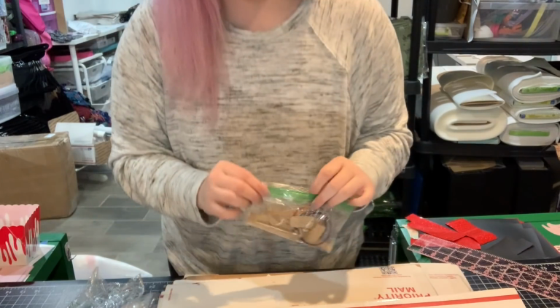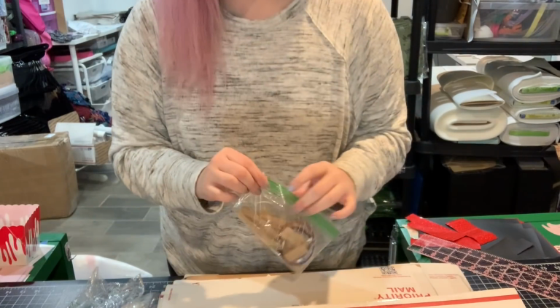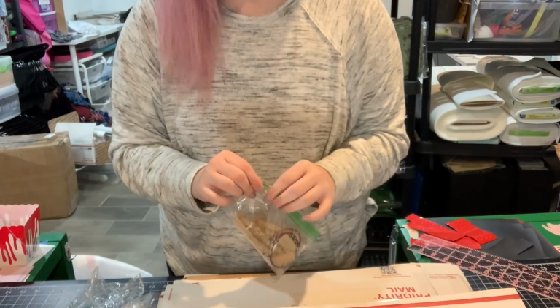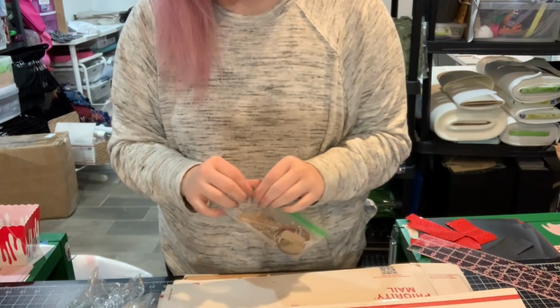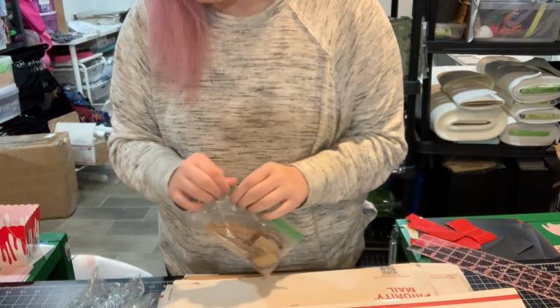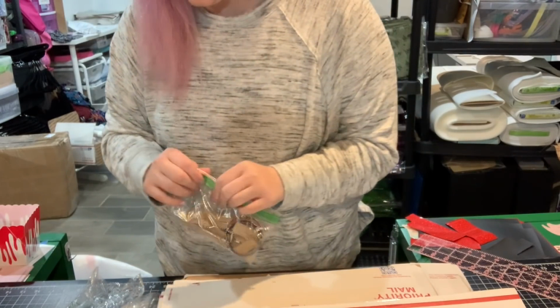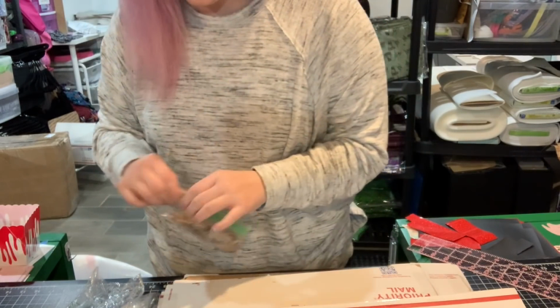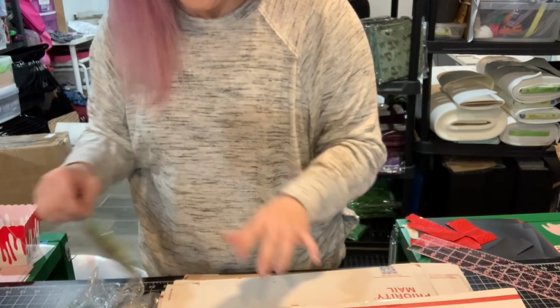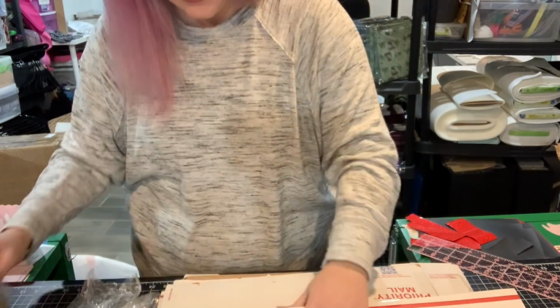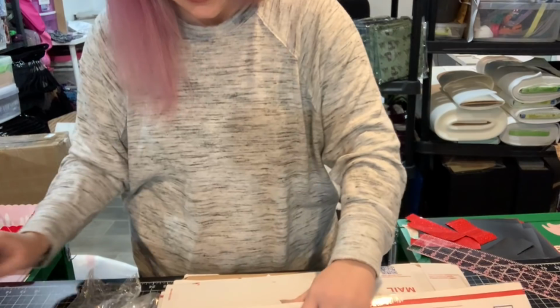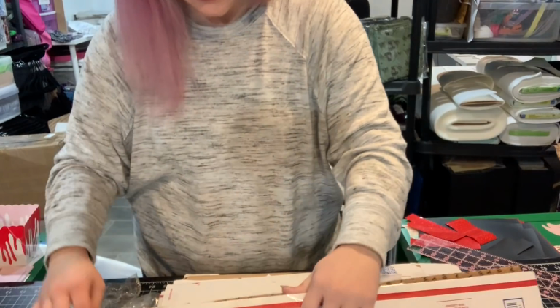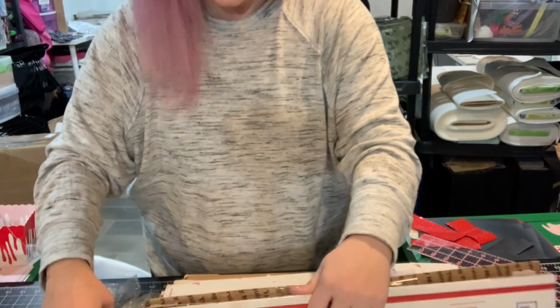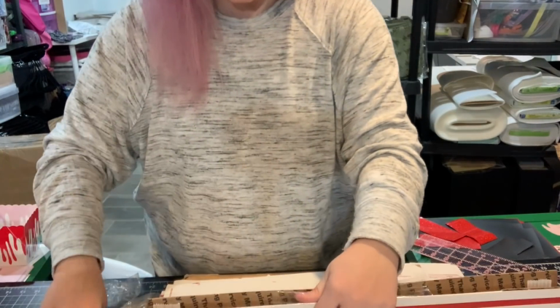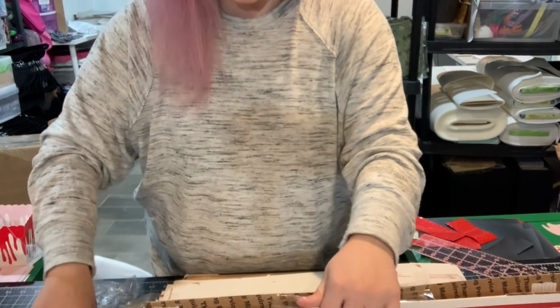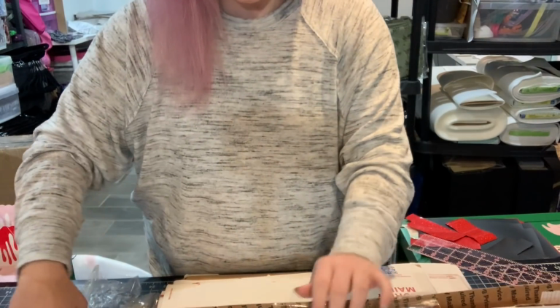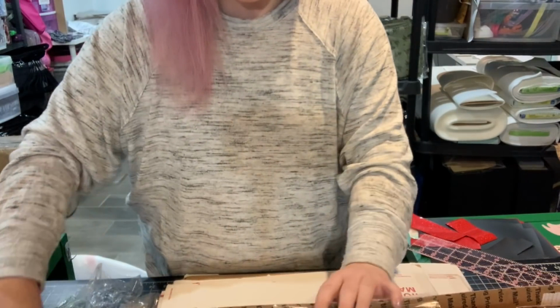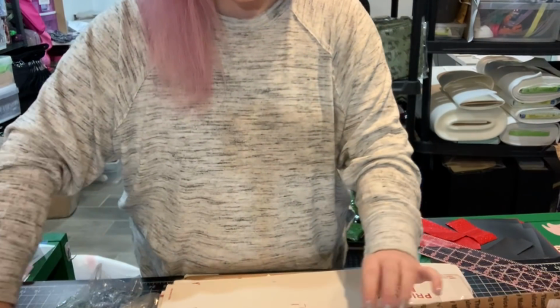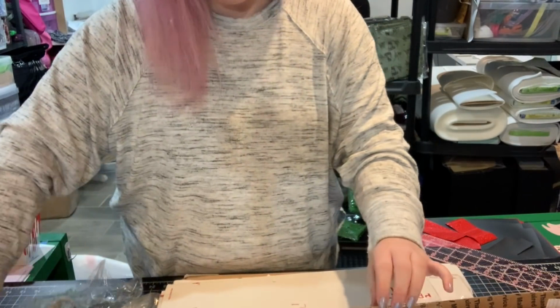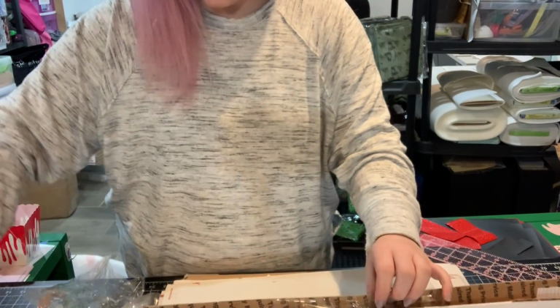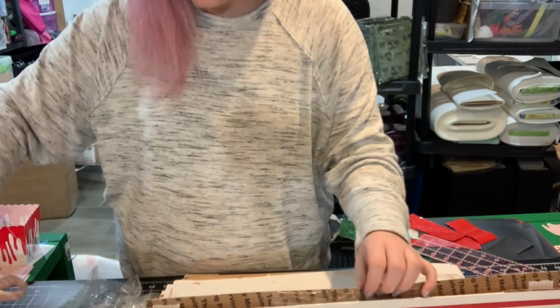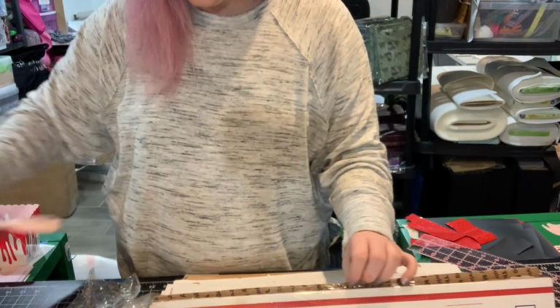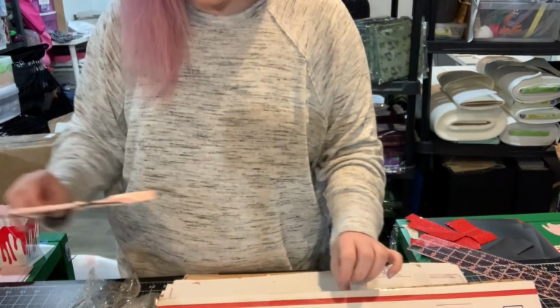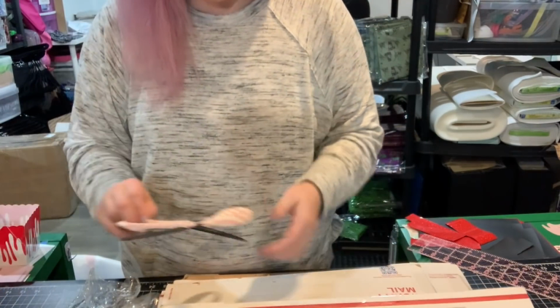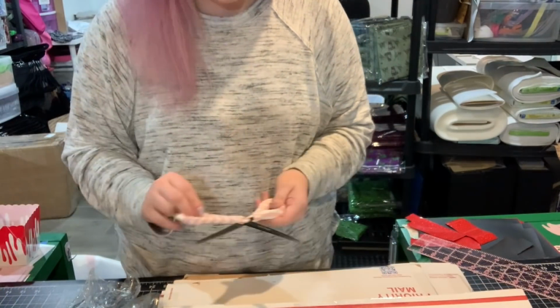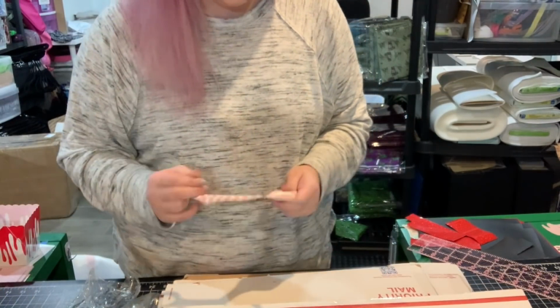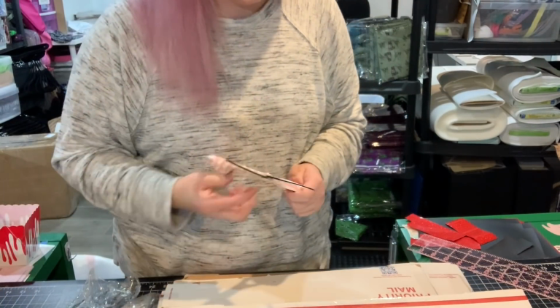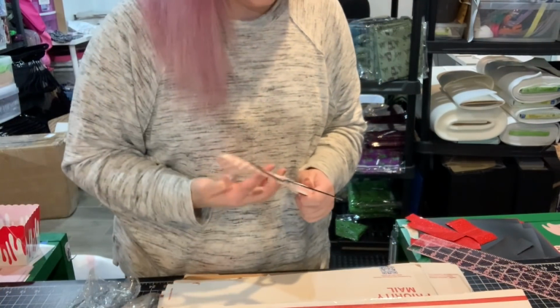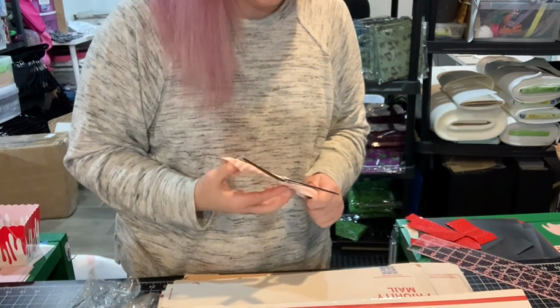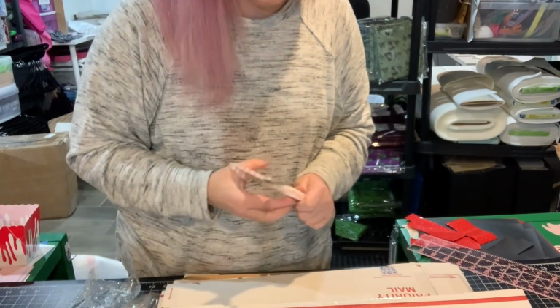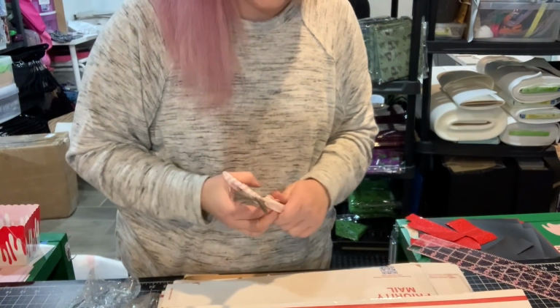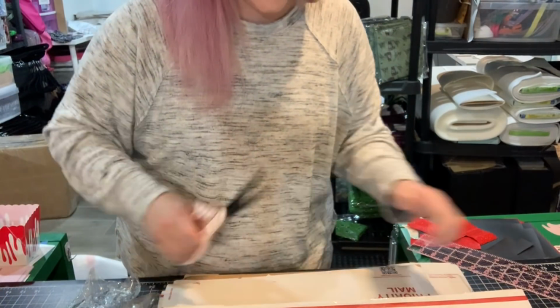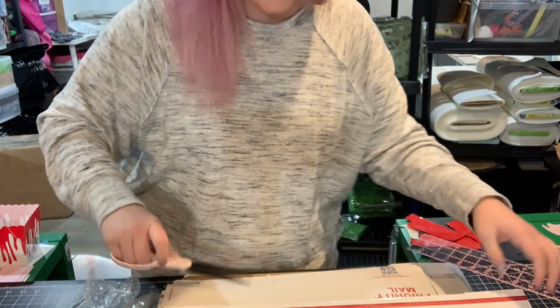Oh my god, they sent me so many. I'm super excited.